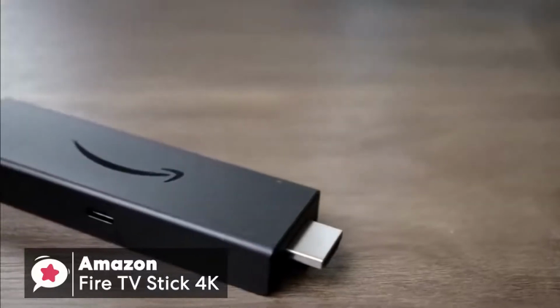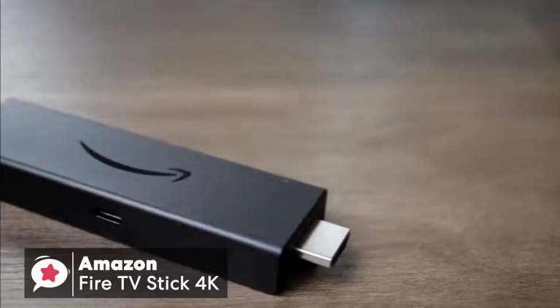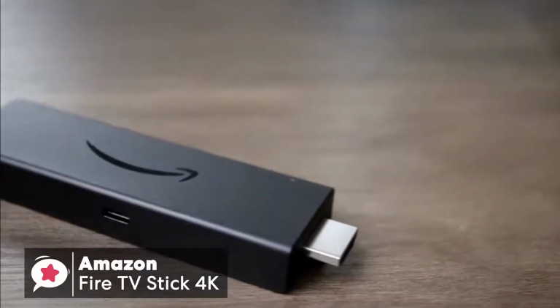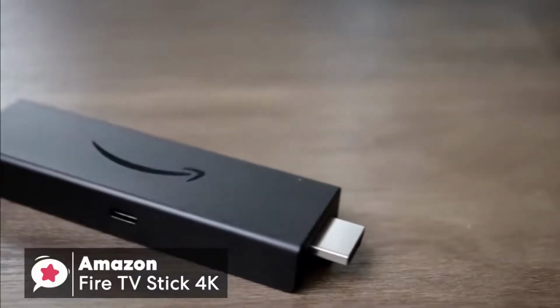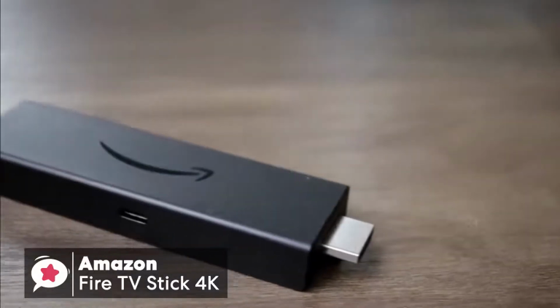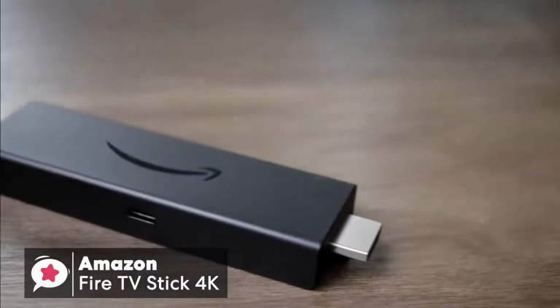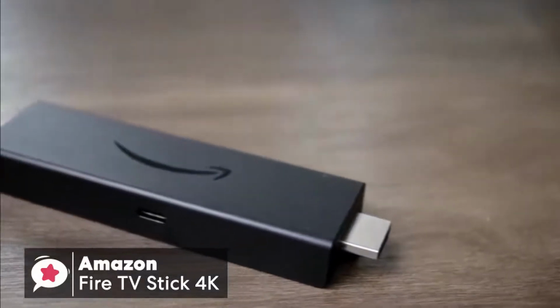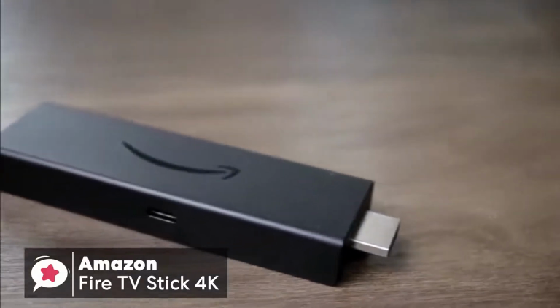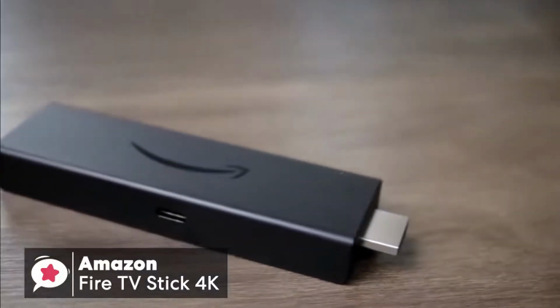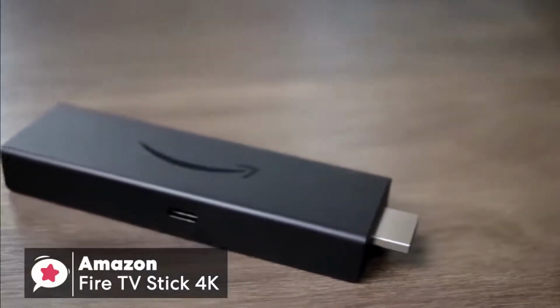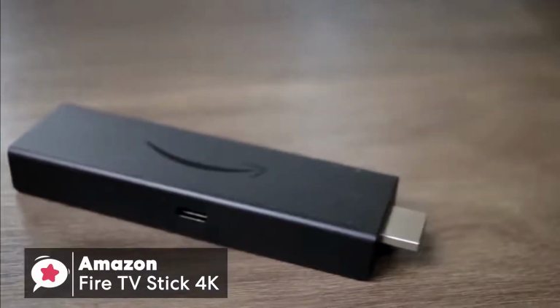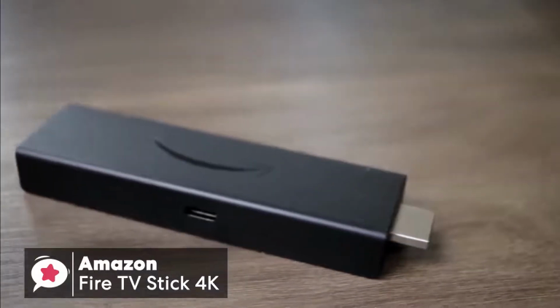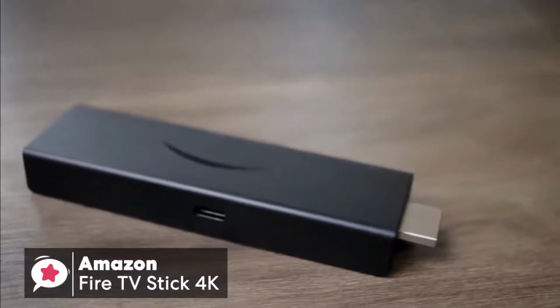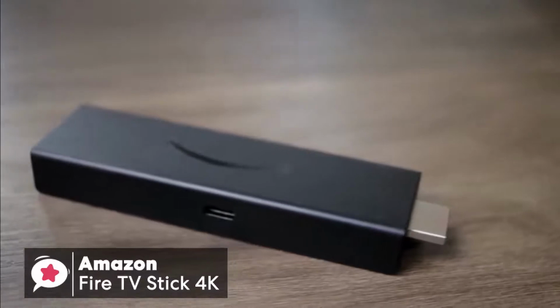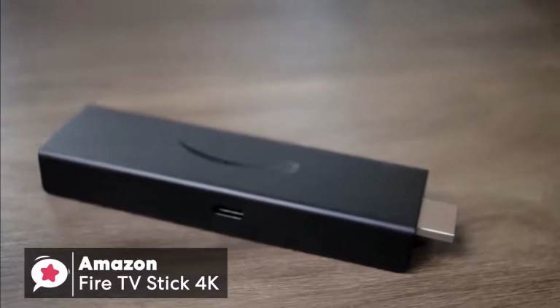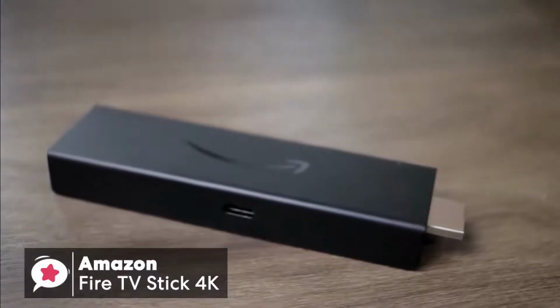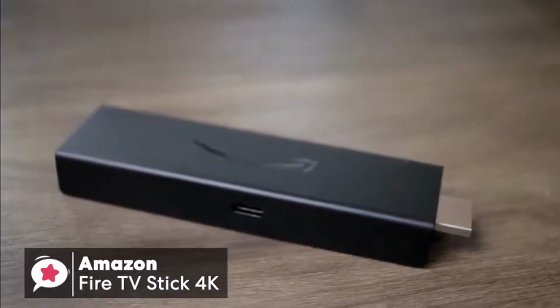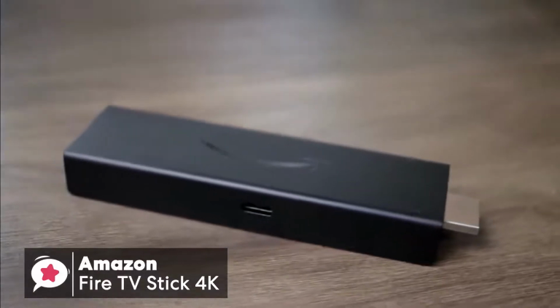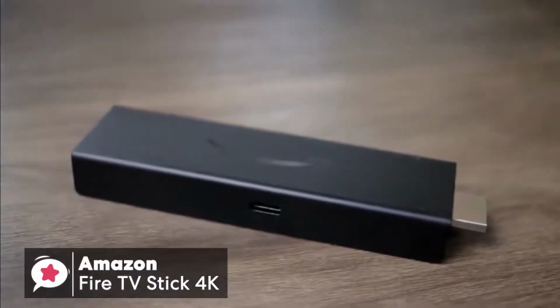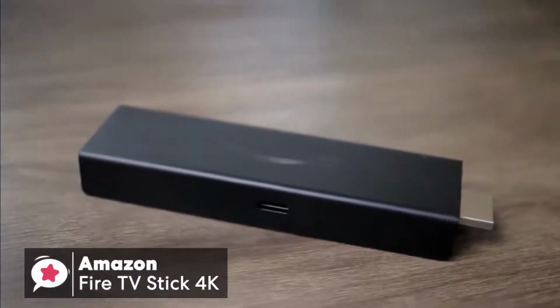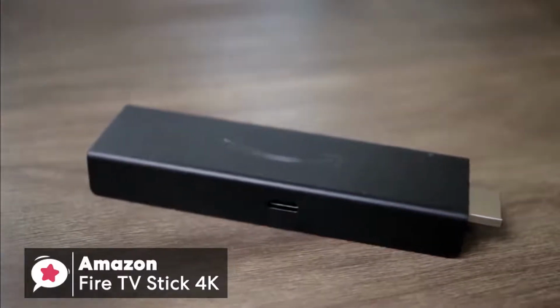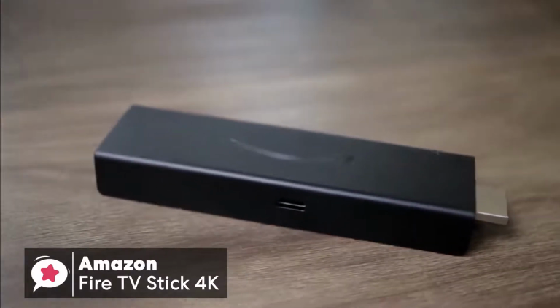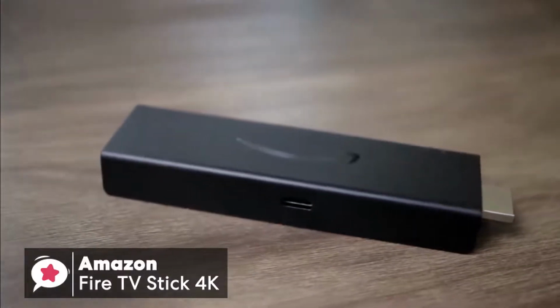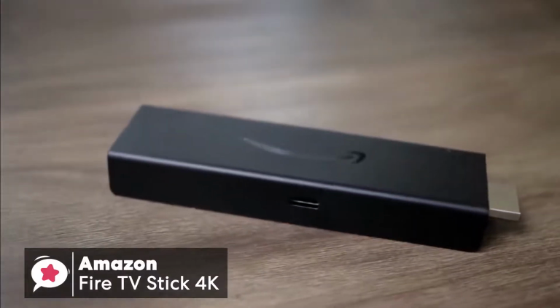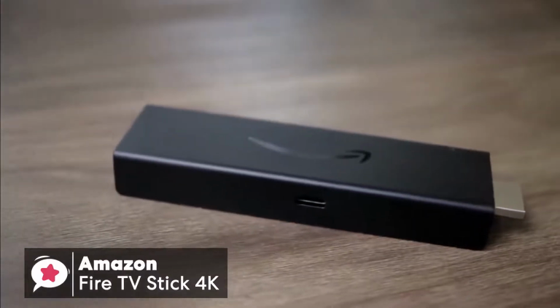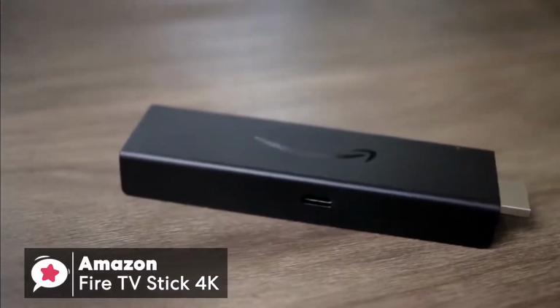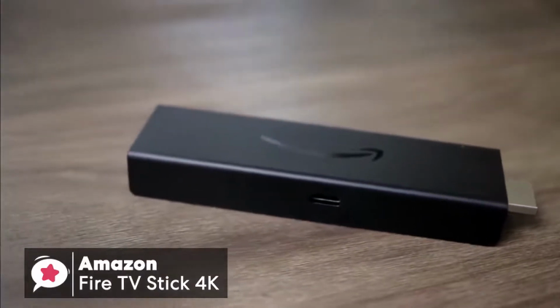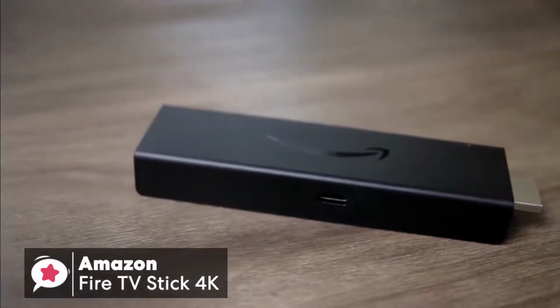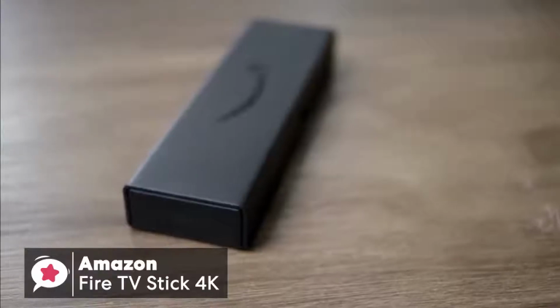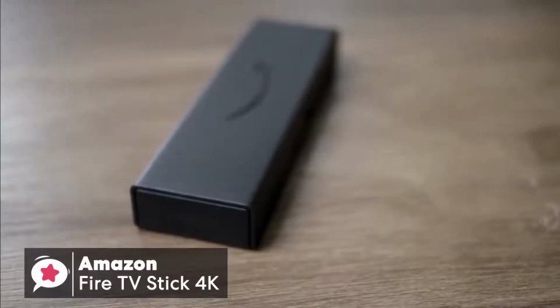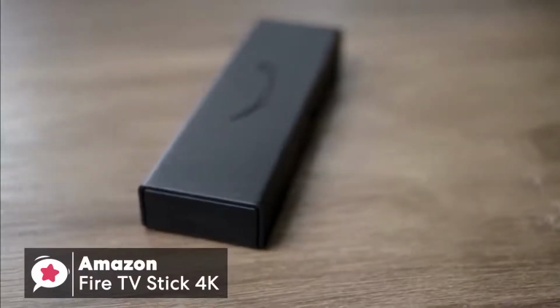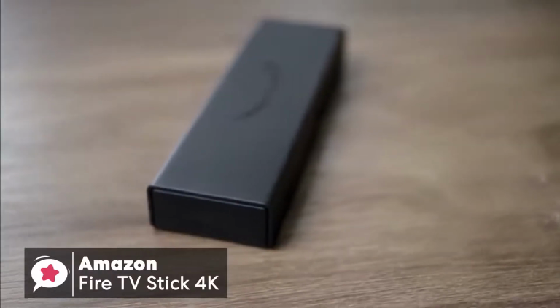And for most people, the Stick 4K is the best value streaming device right now.